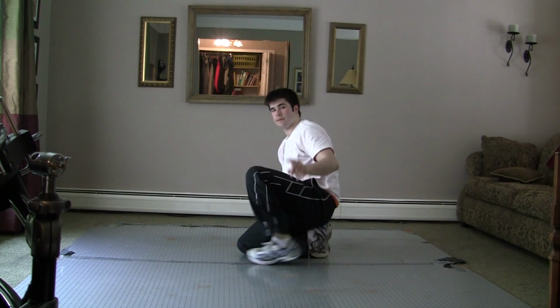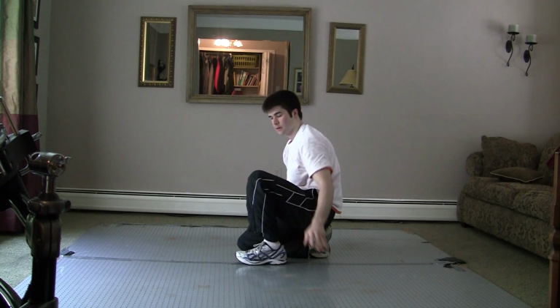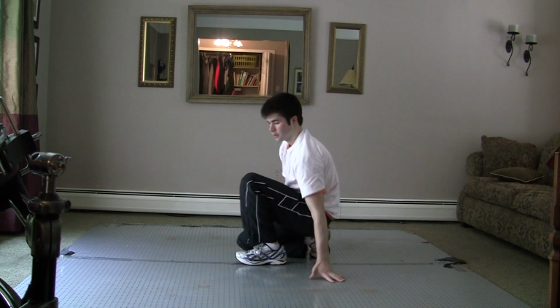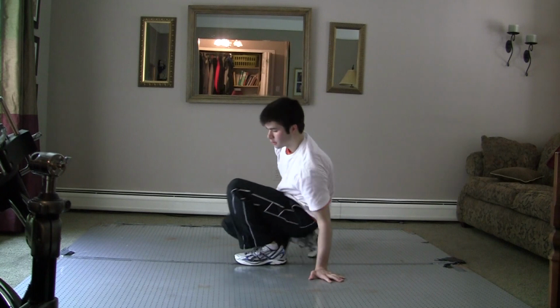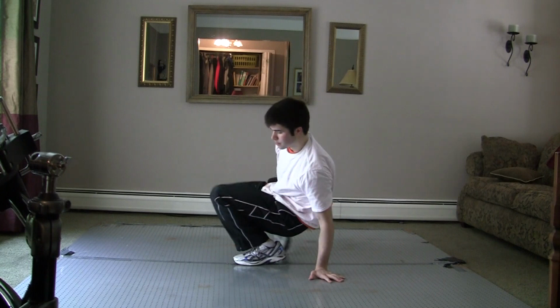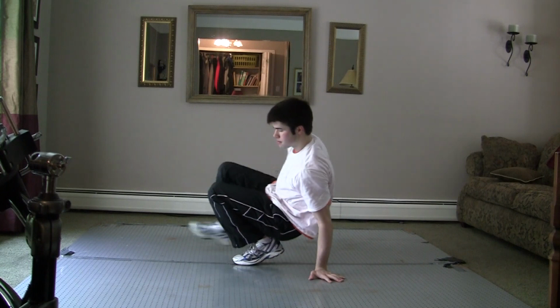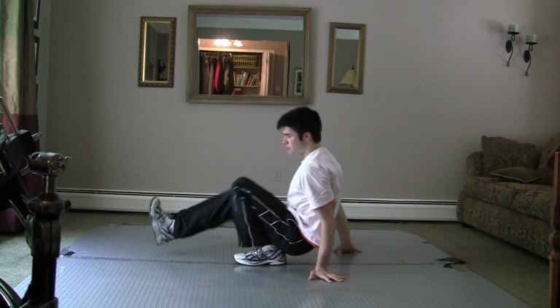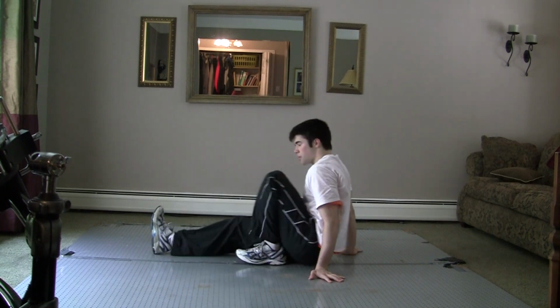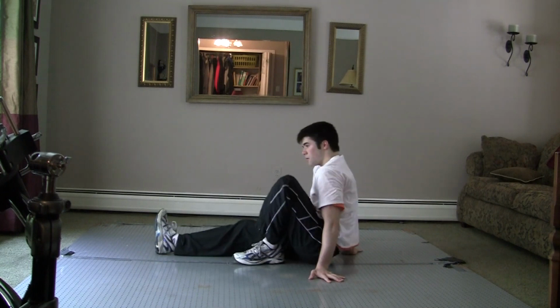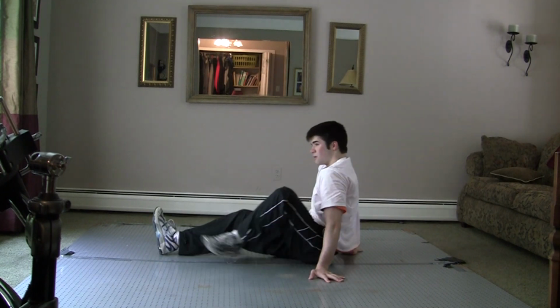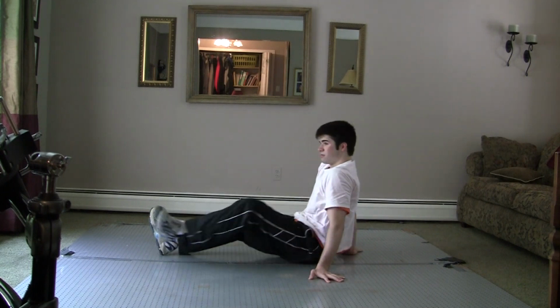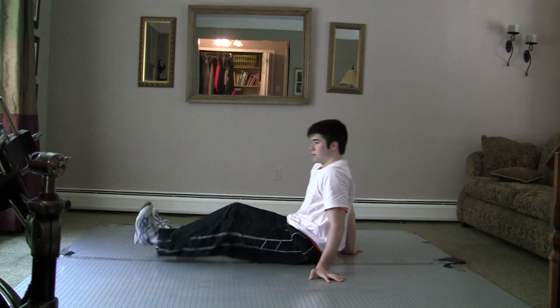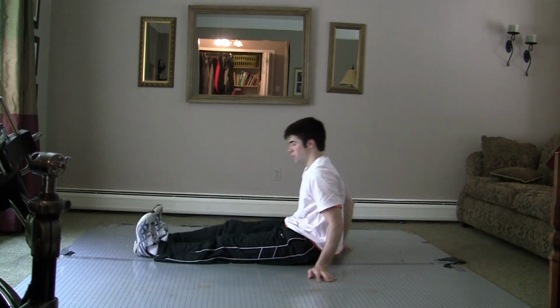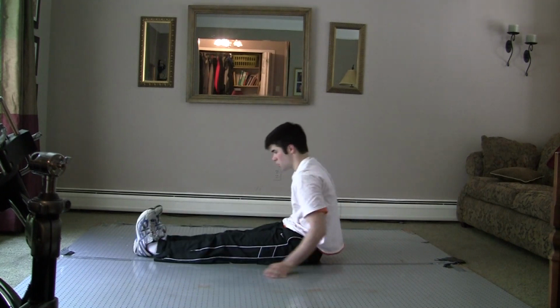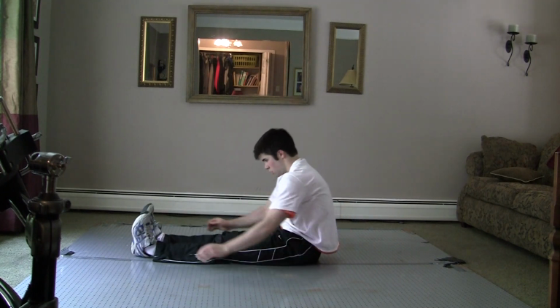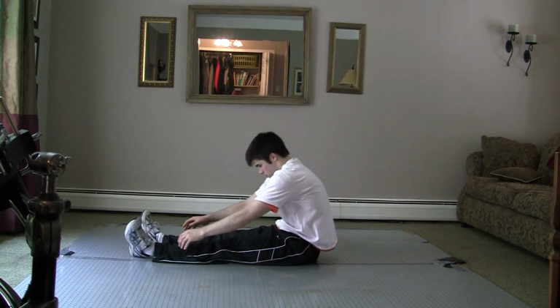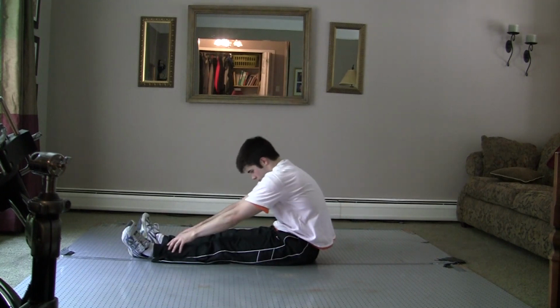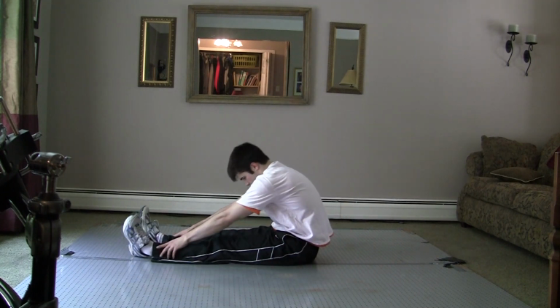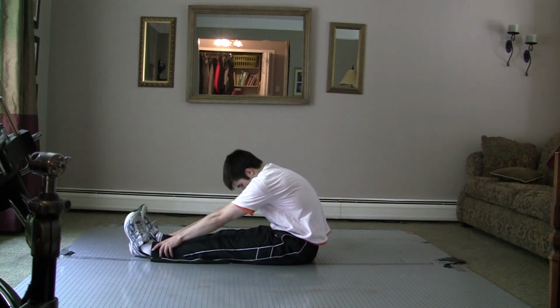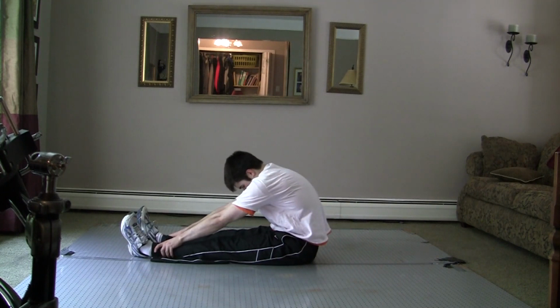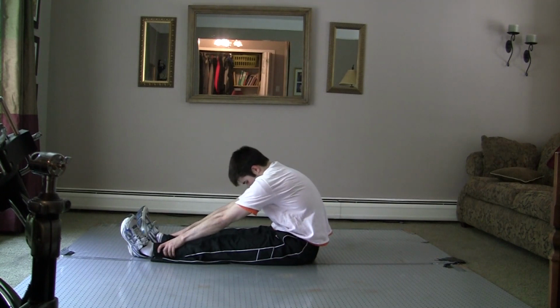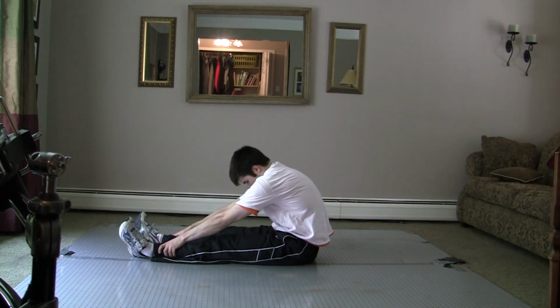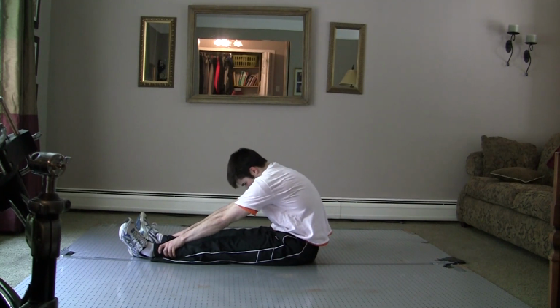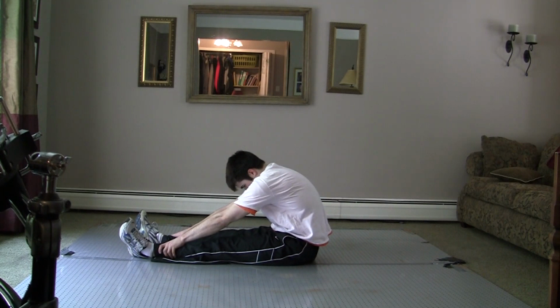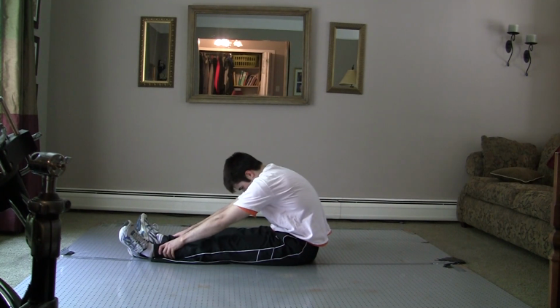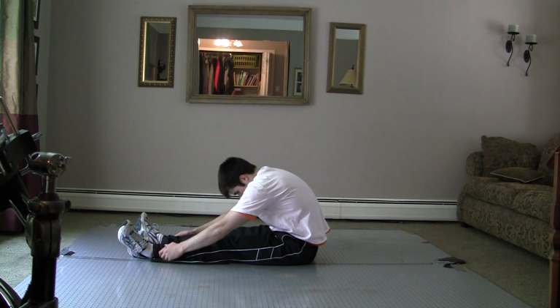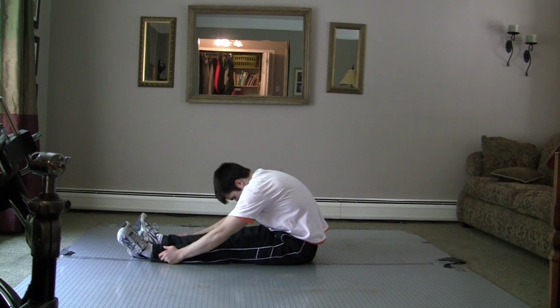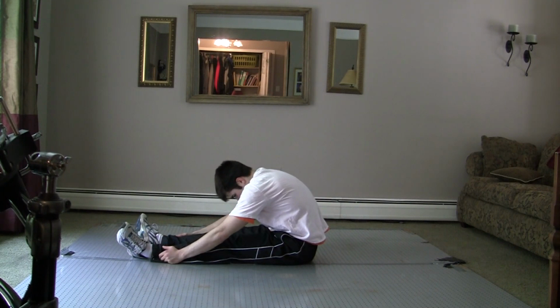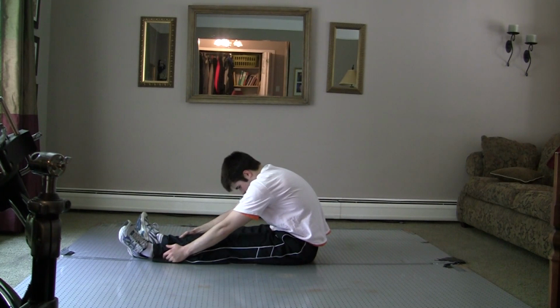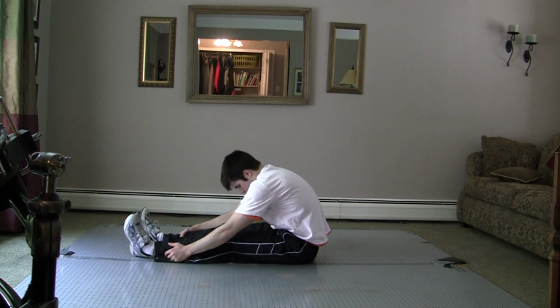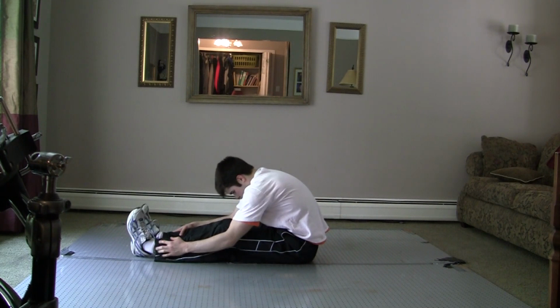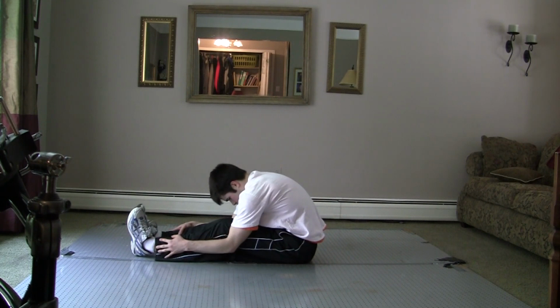Before we move on, always be sure to stretch out opposing muscle groups as well, like your back.